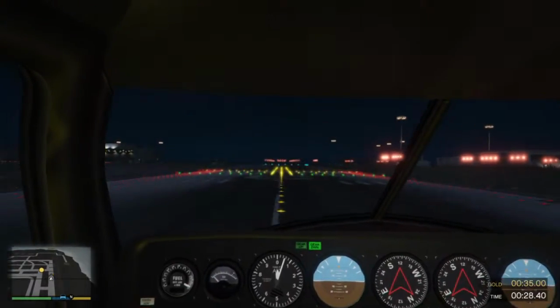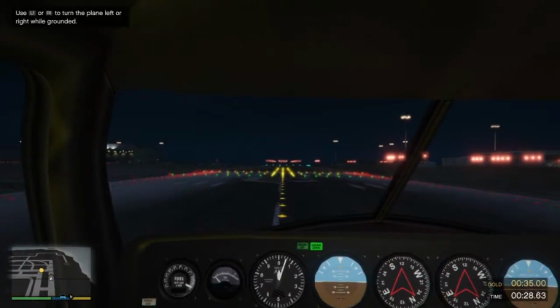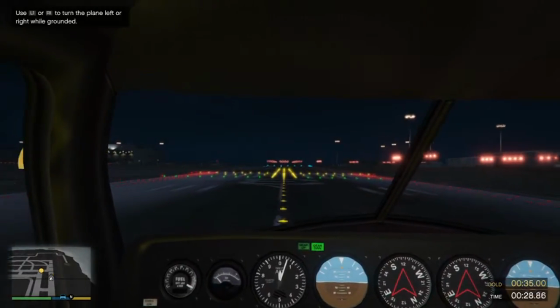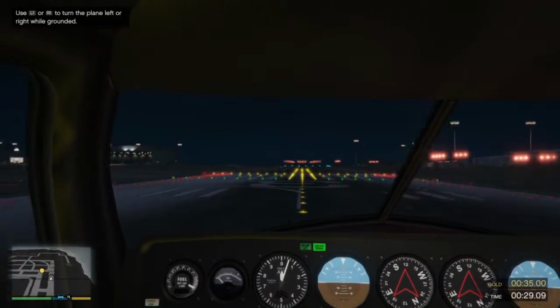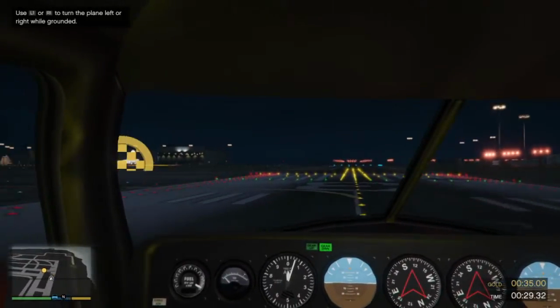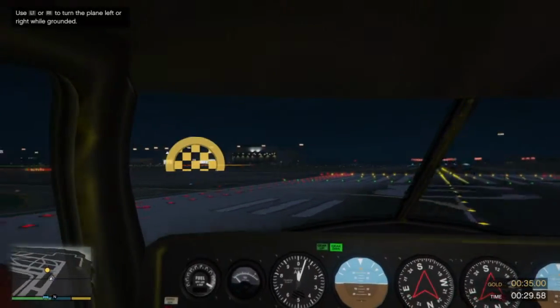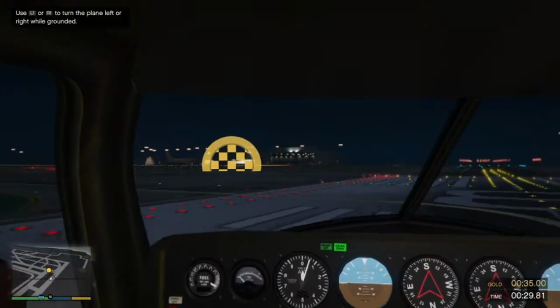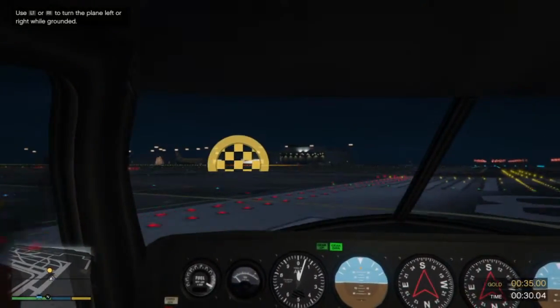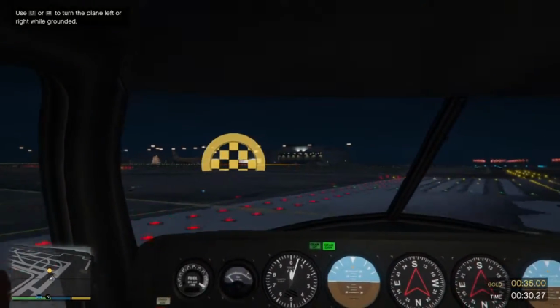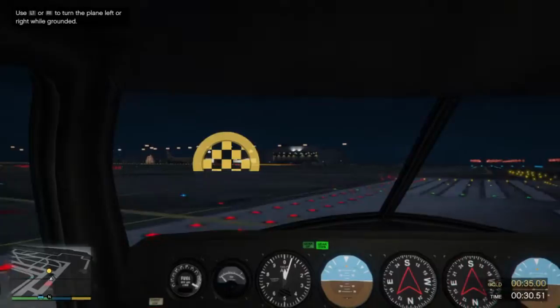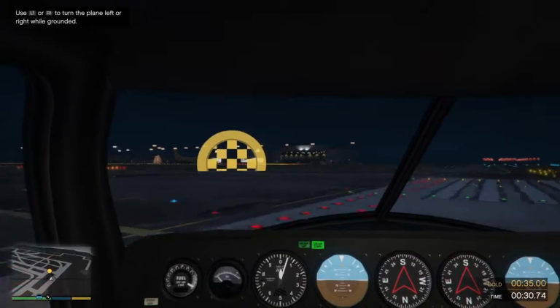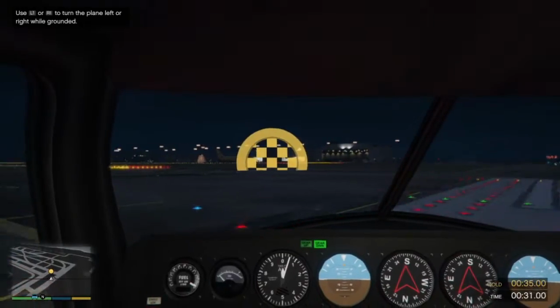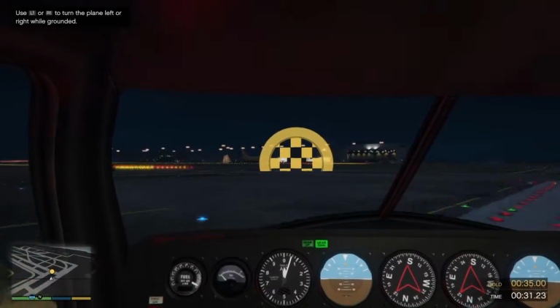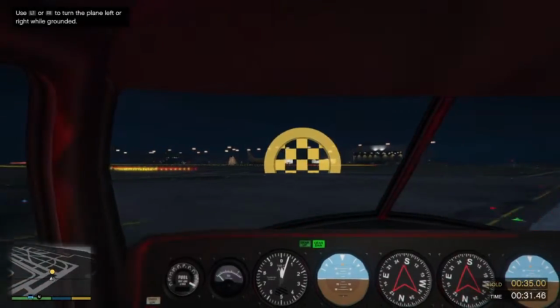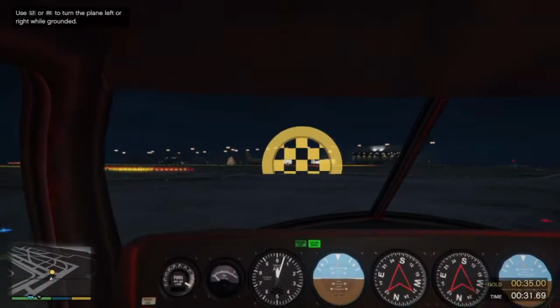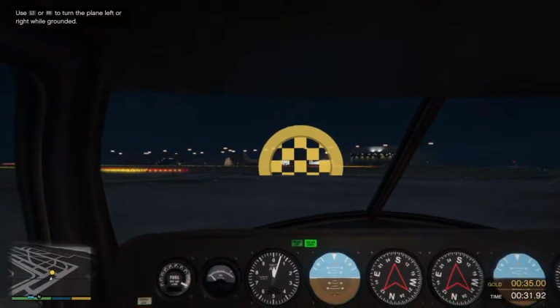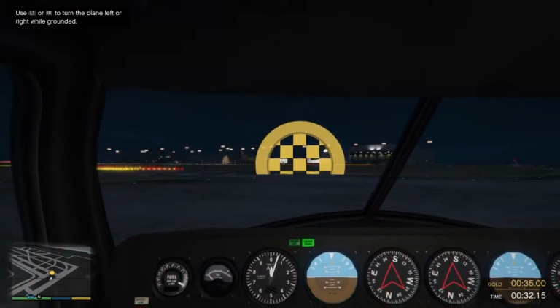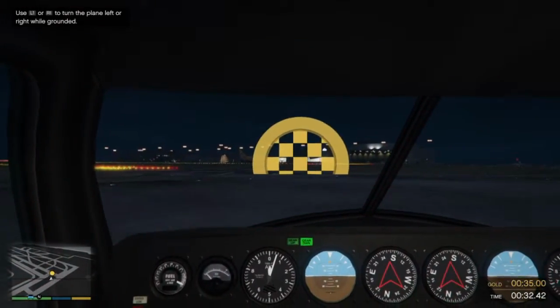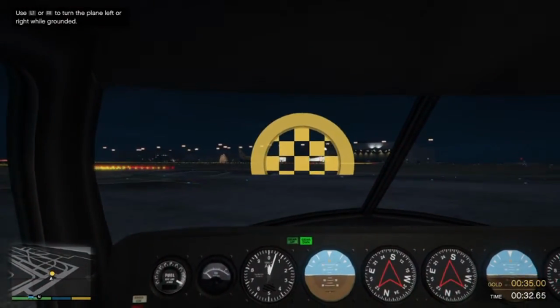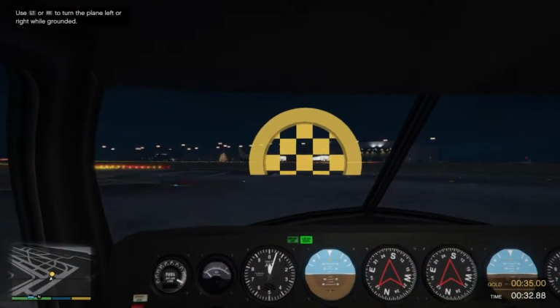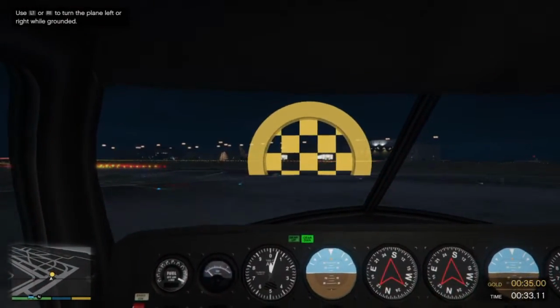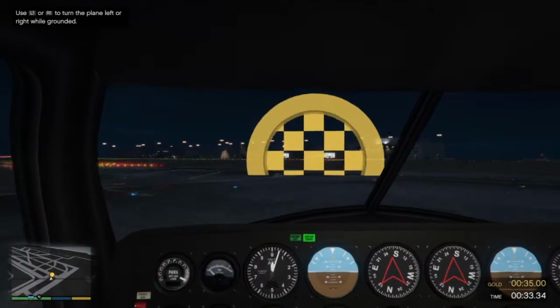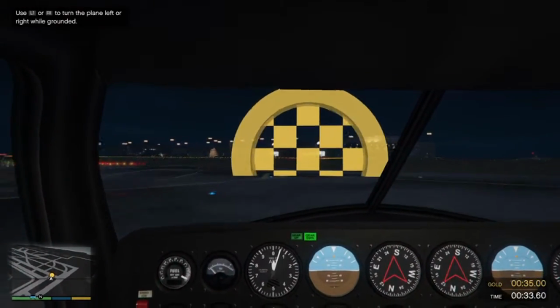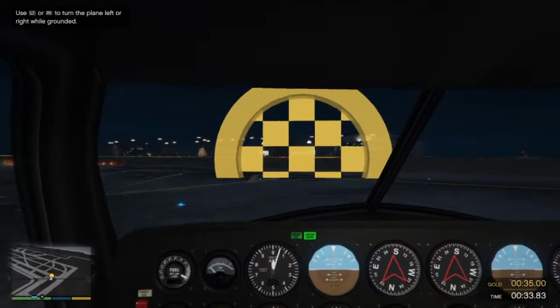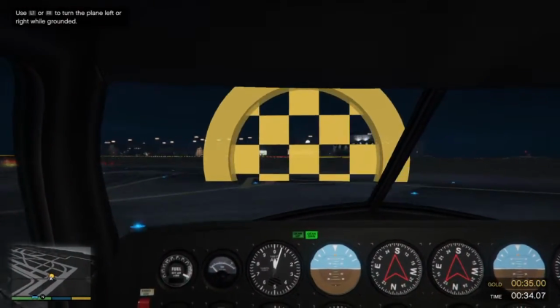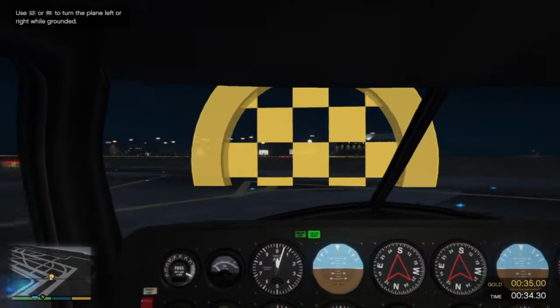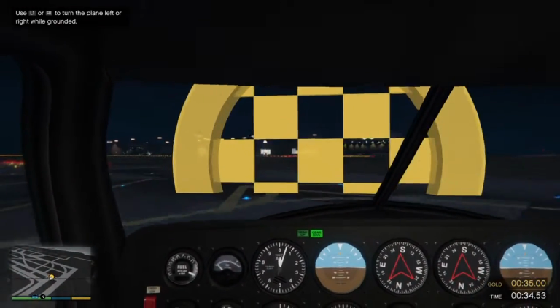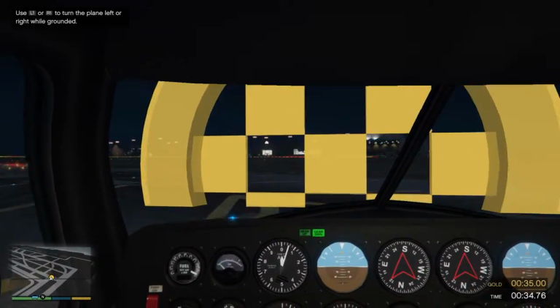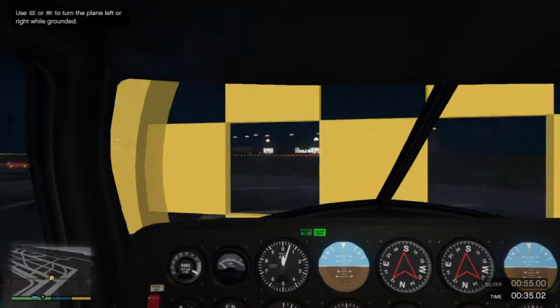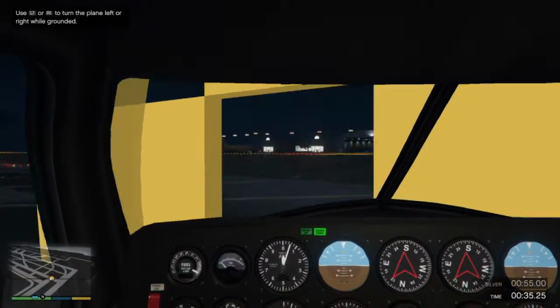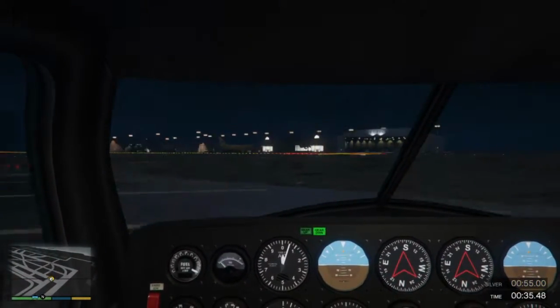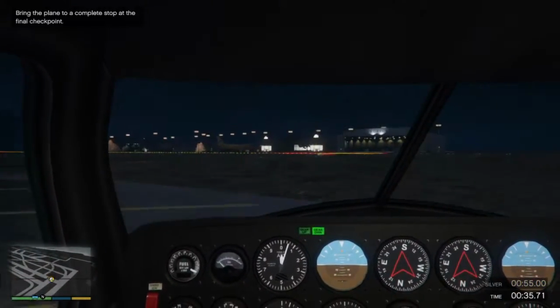Executed like a pro! Now let's get the plane off the runway. Taxi over to the marked area and come to a complete stop.